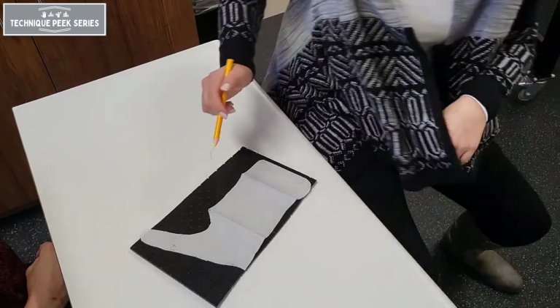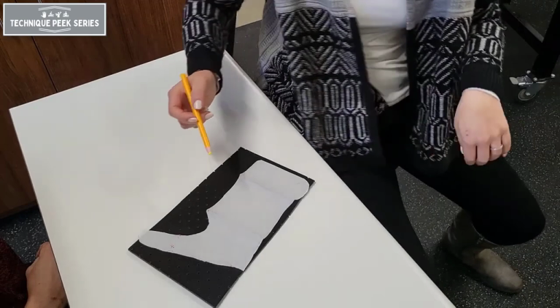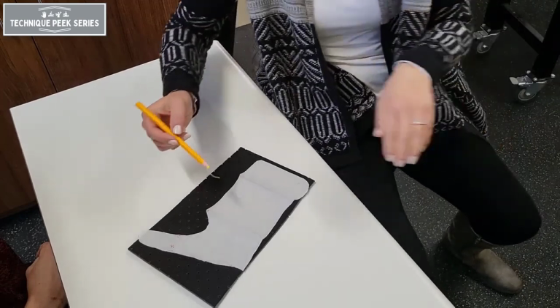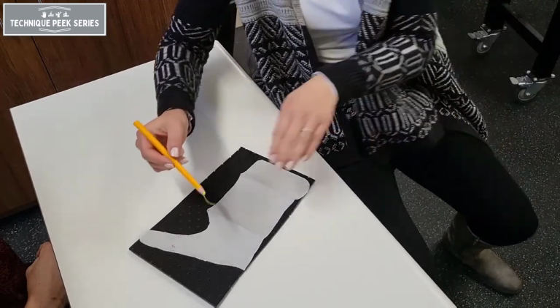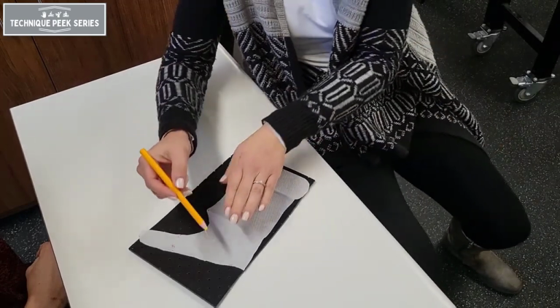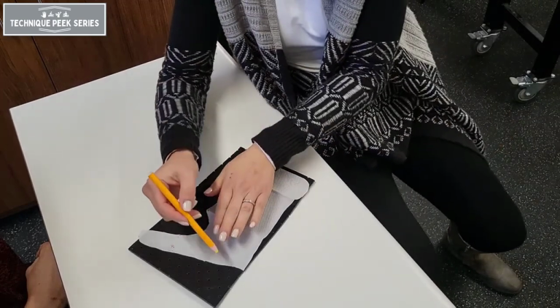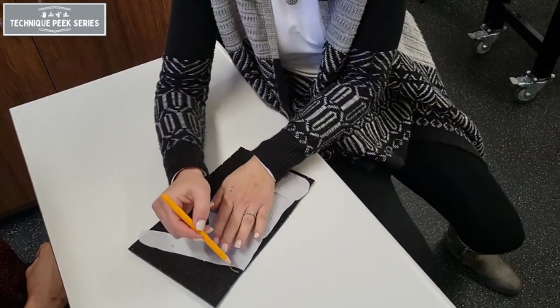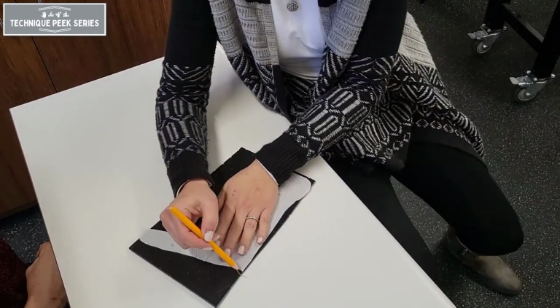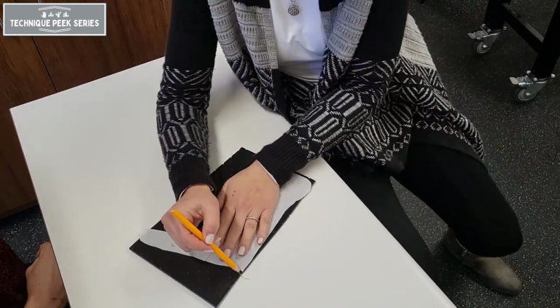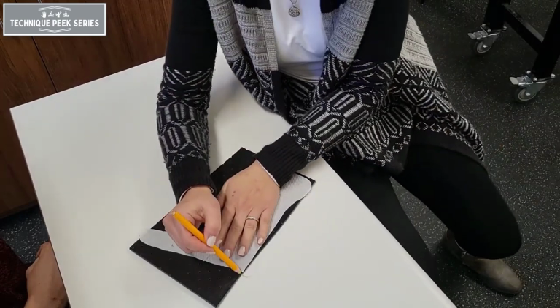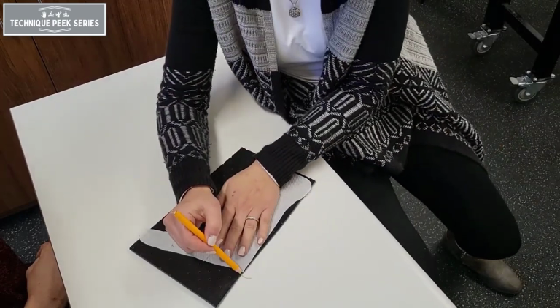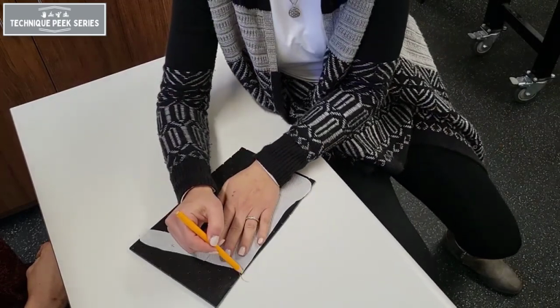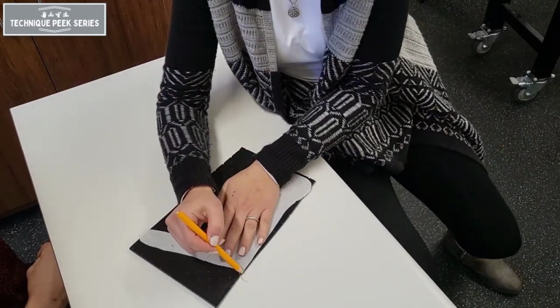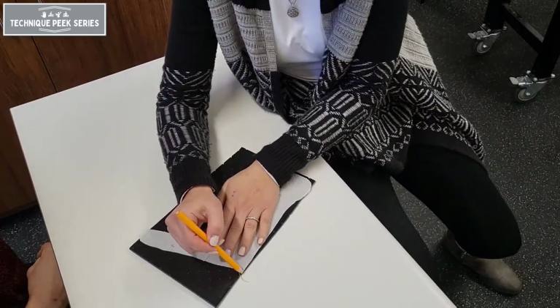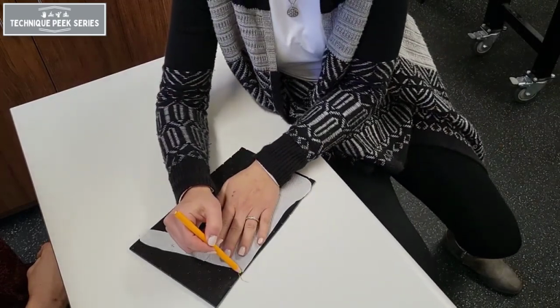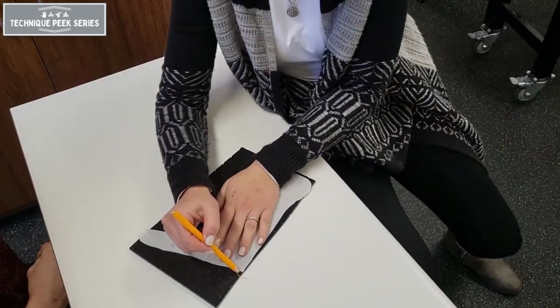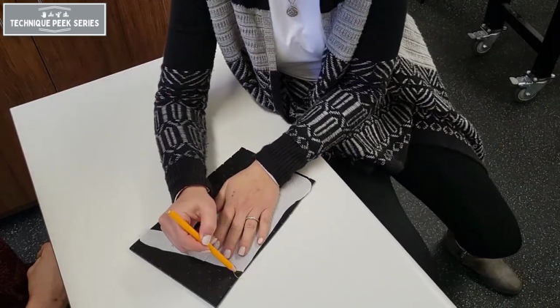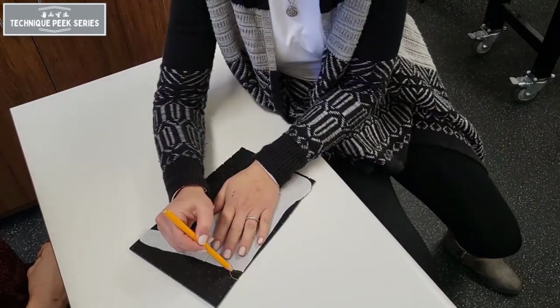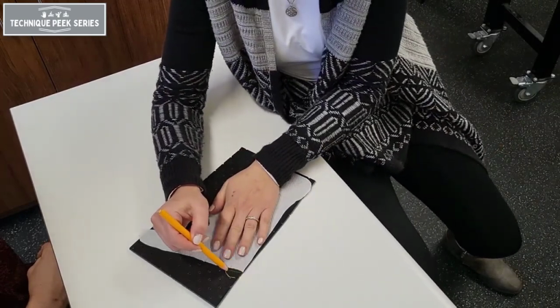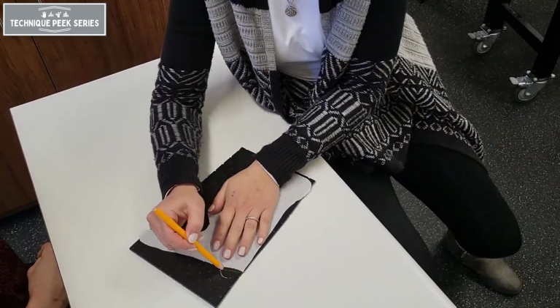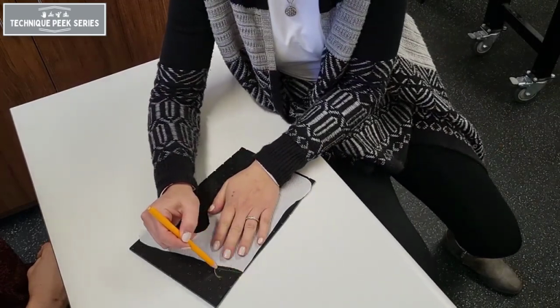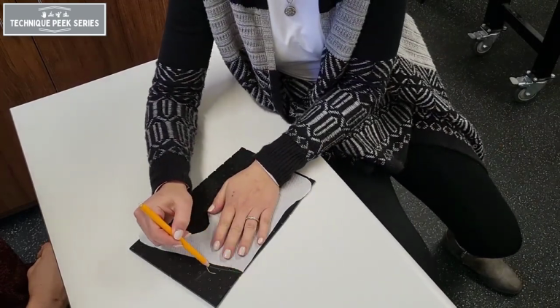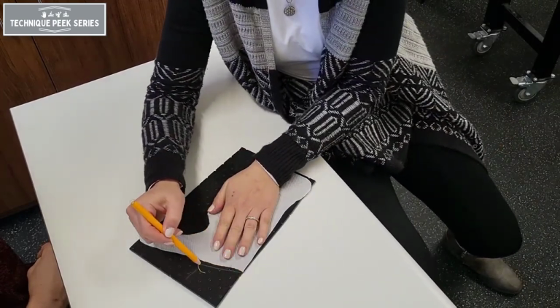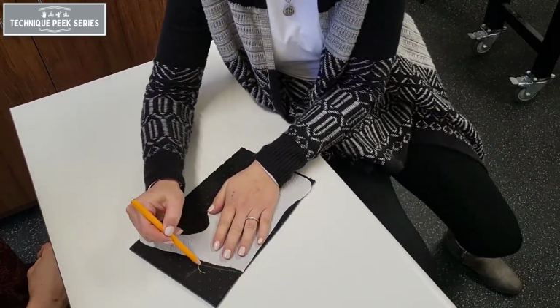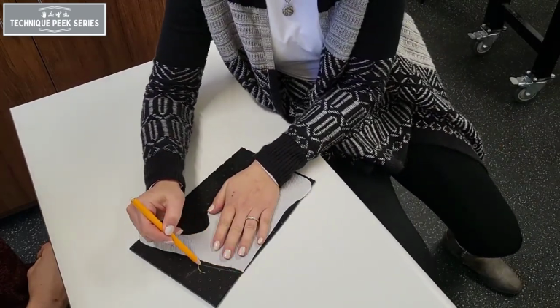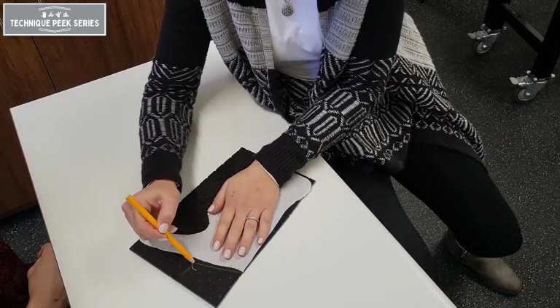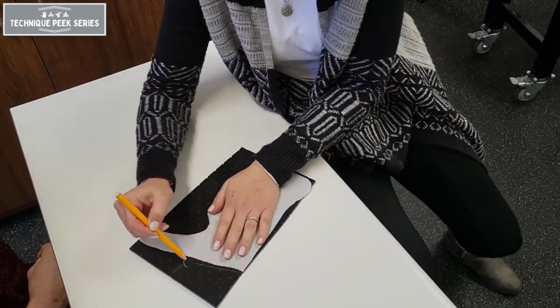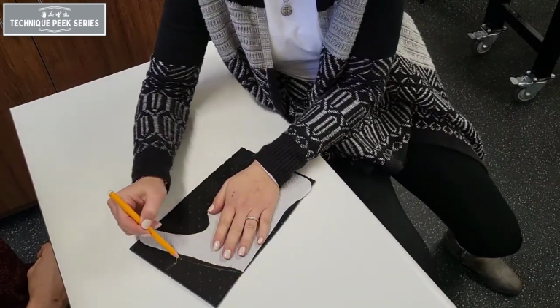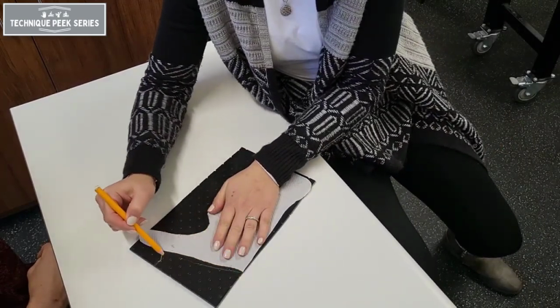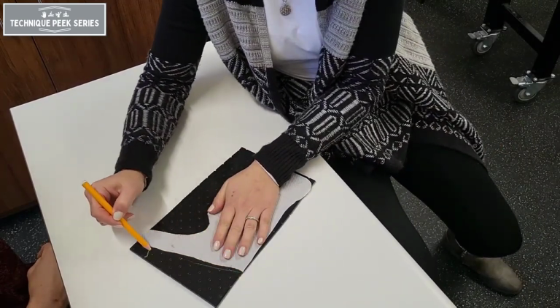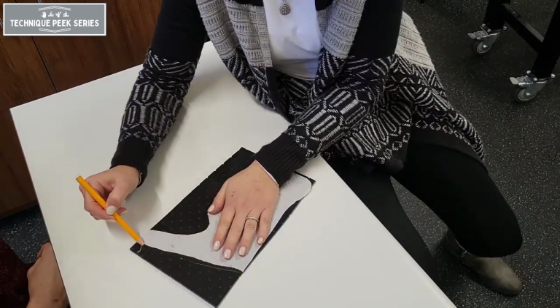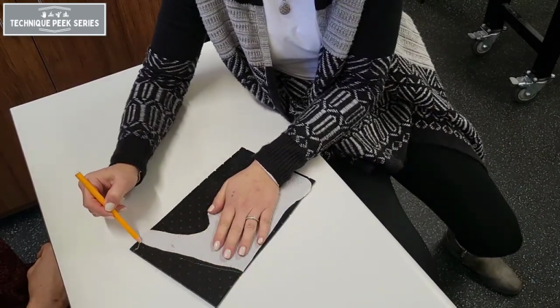Next, we'll trace the pattern onto our material using a splint marker.